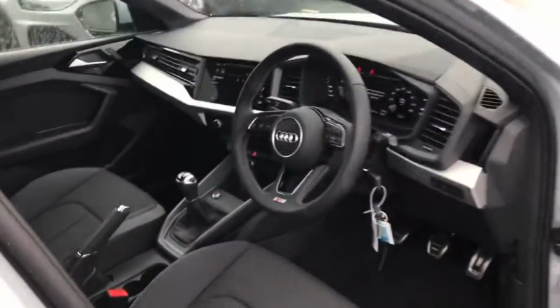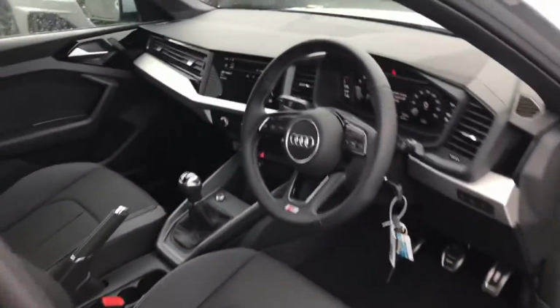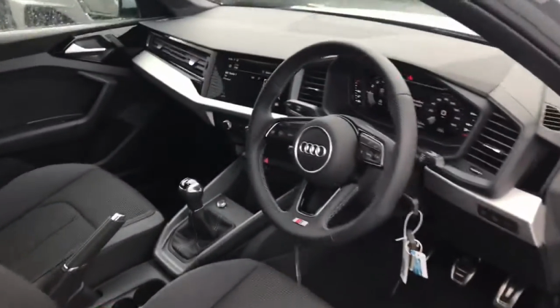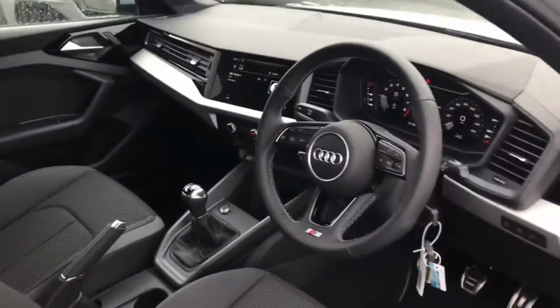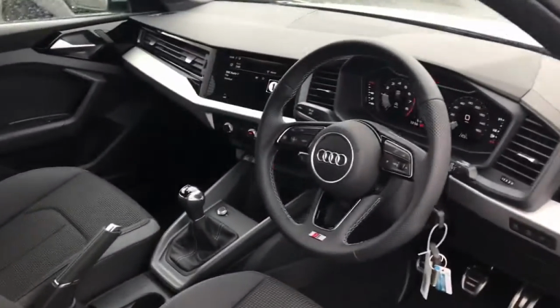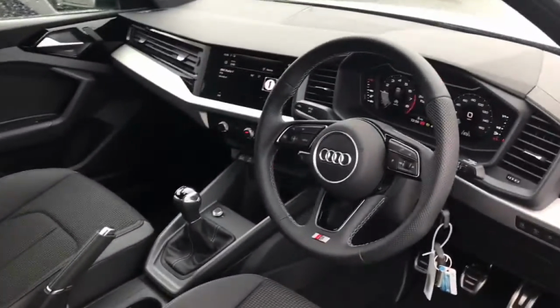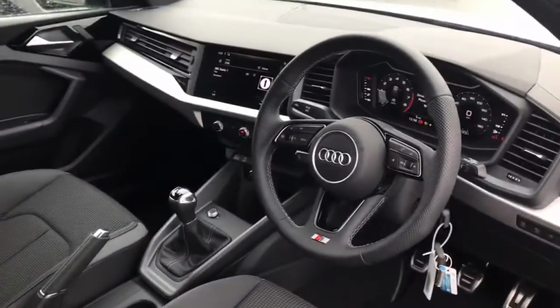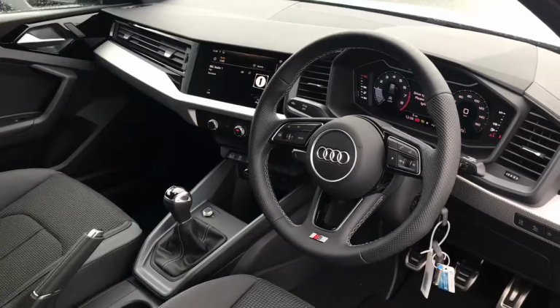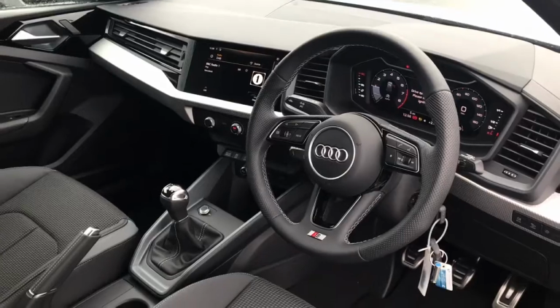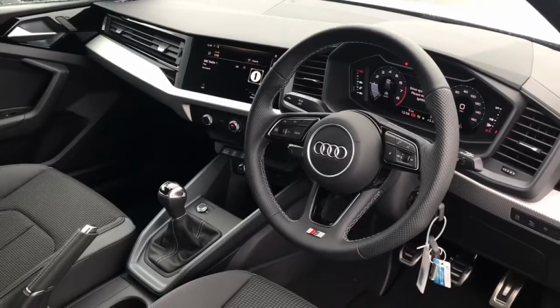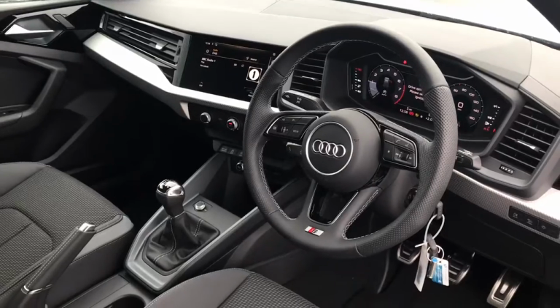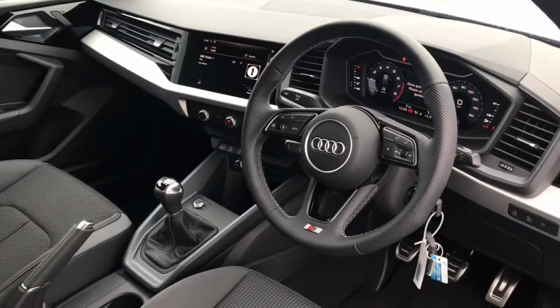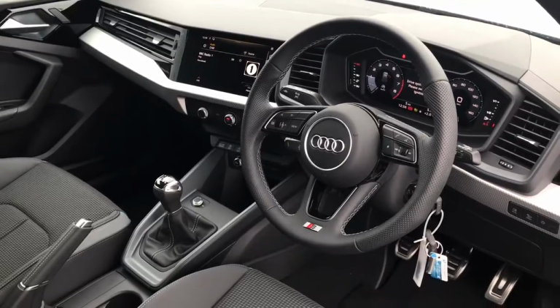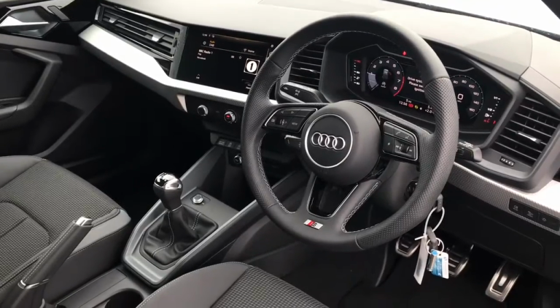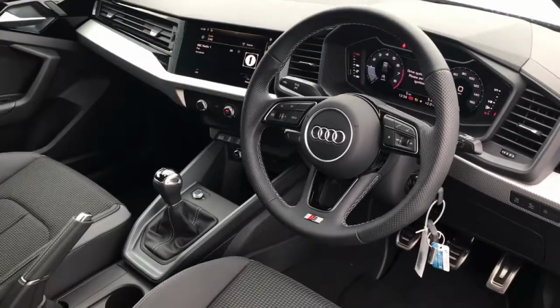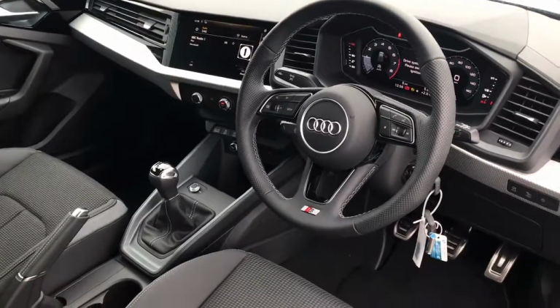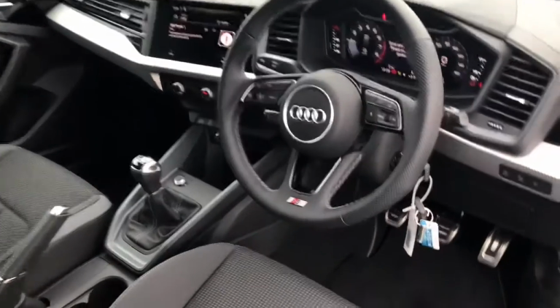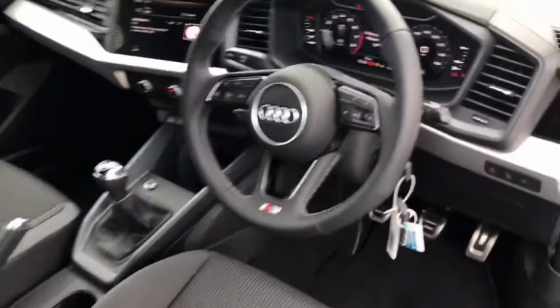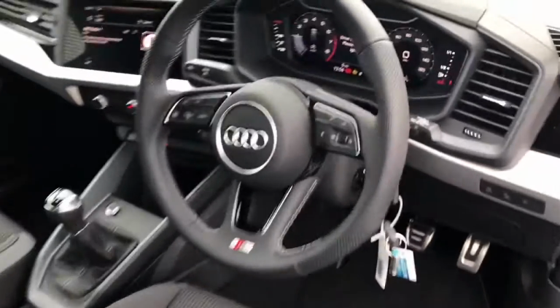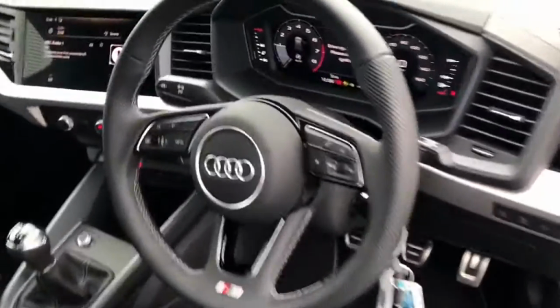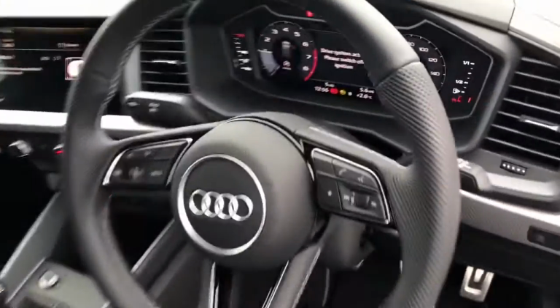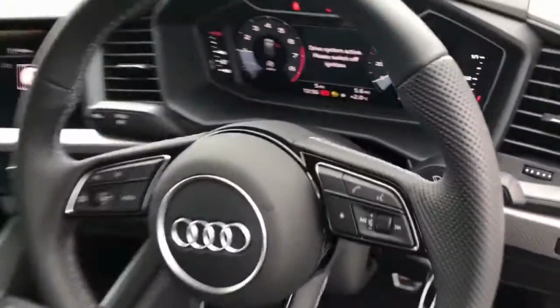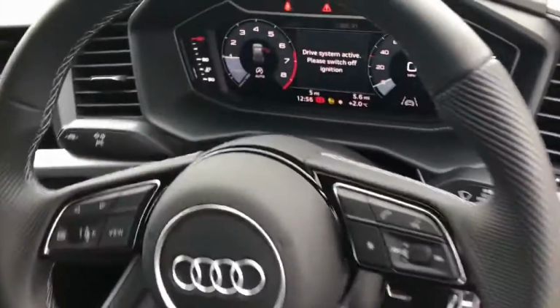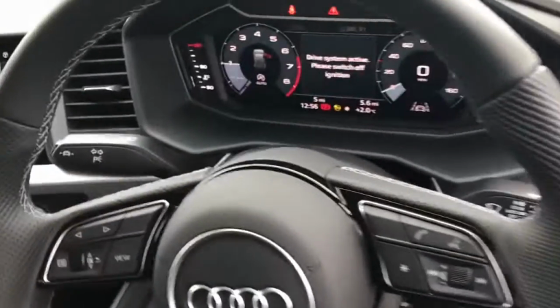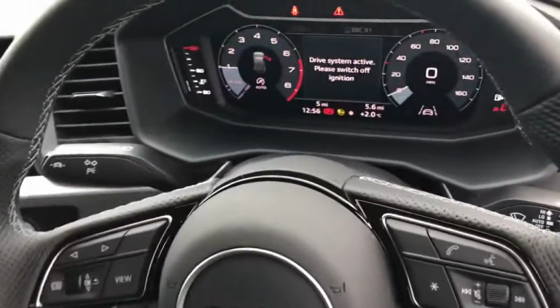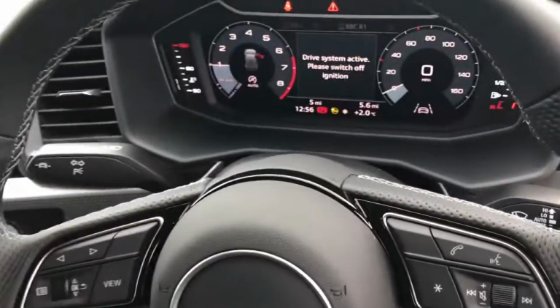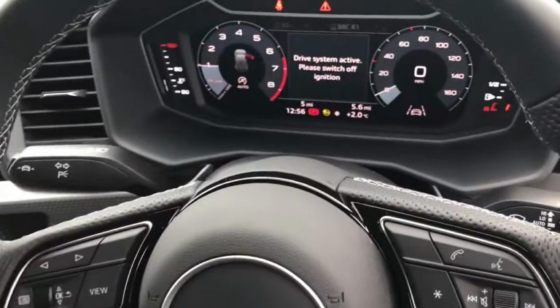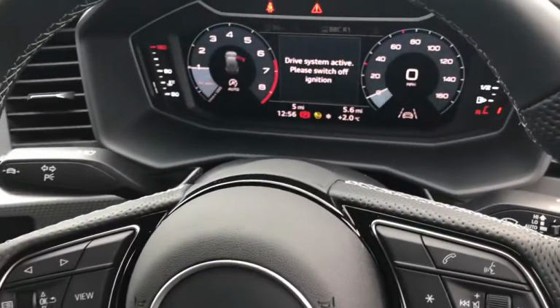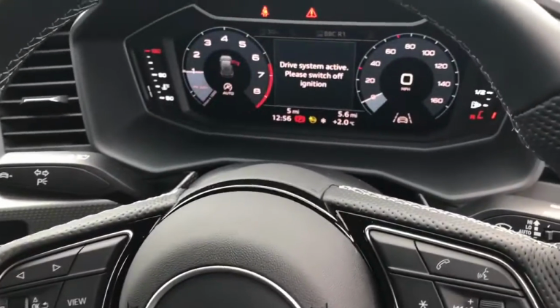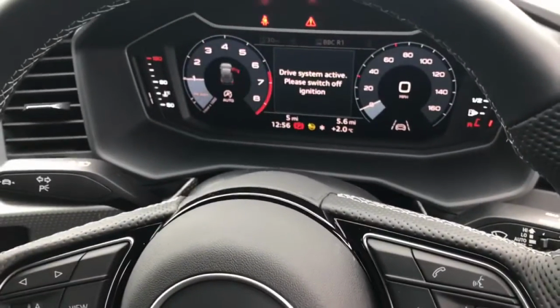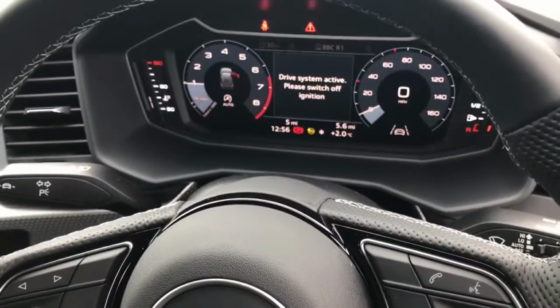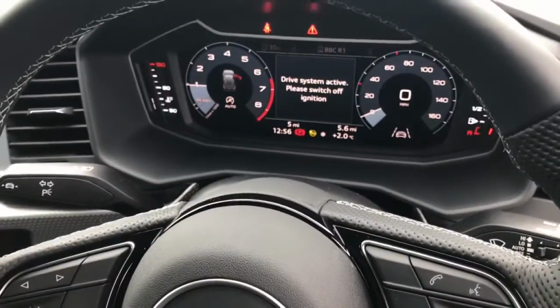Towards the interior you will see the 3-spoke leather multifunctional steering wheel with the S-badging, and the digital cockpit display.